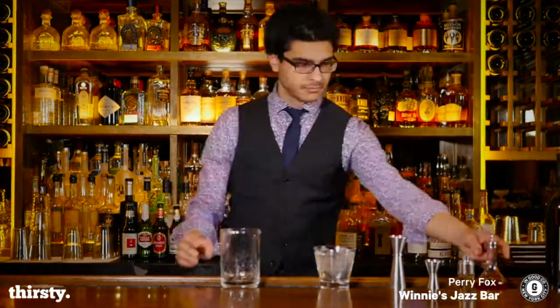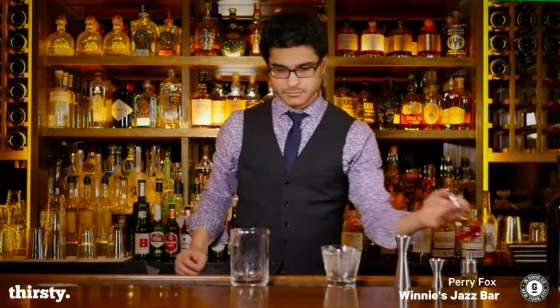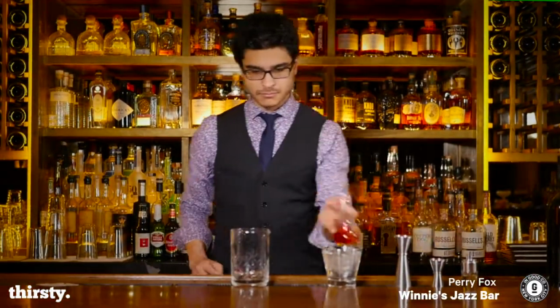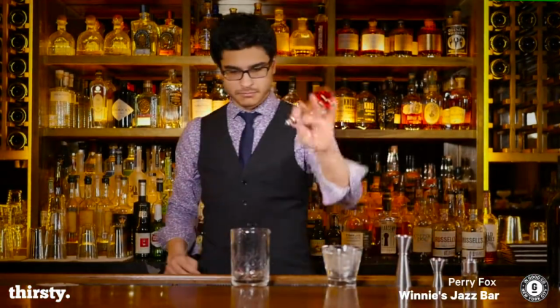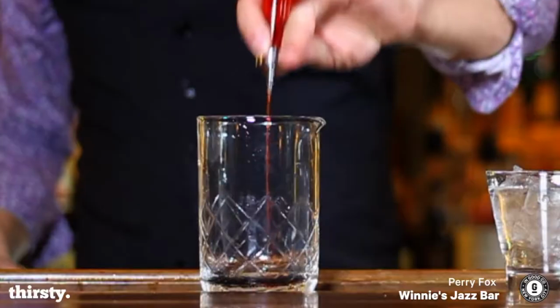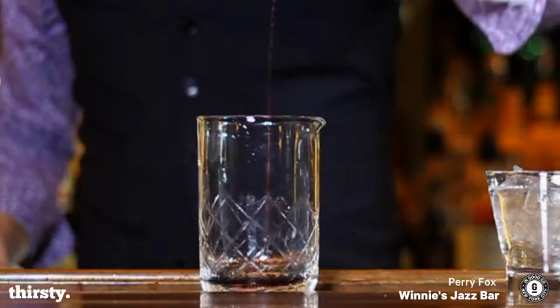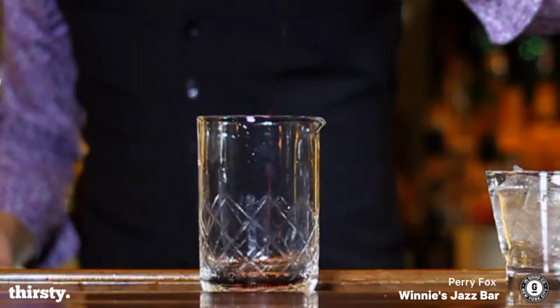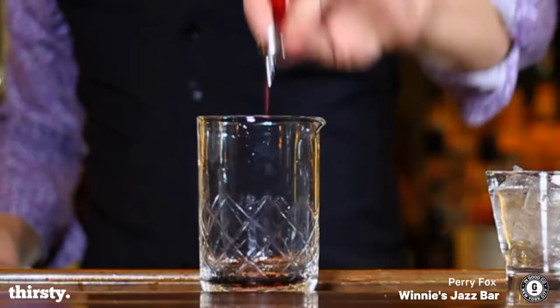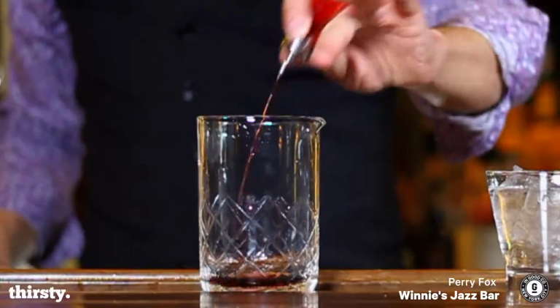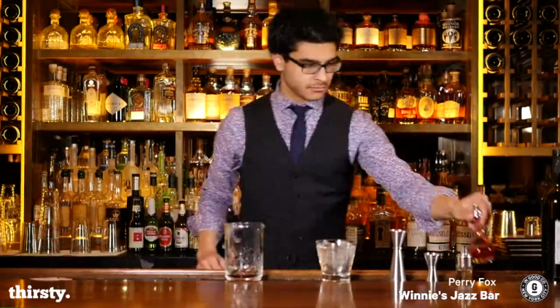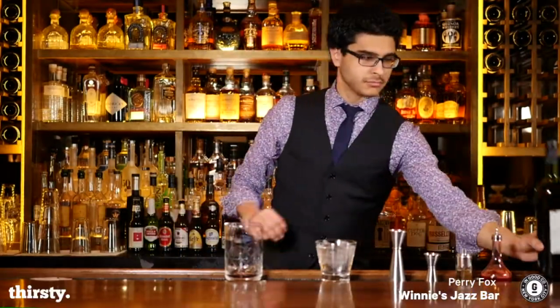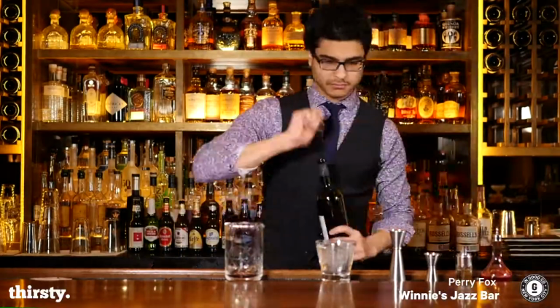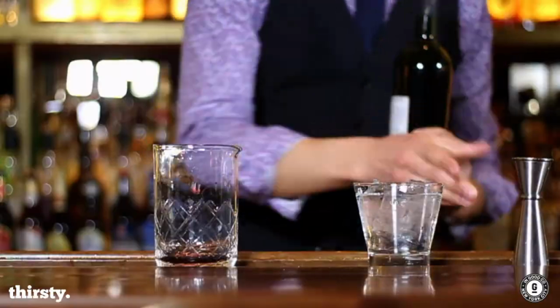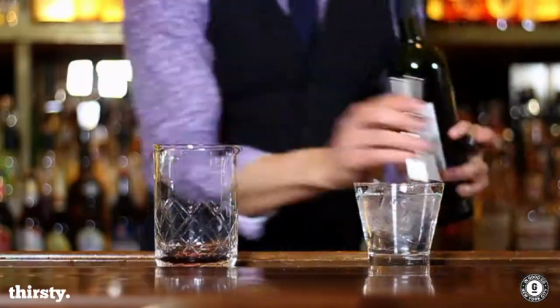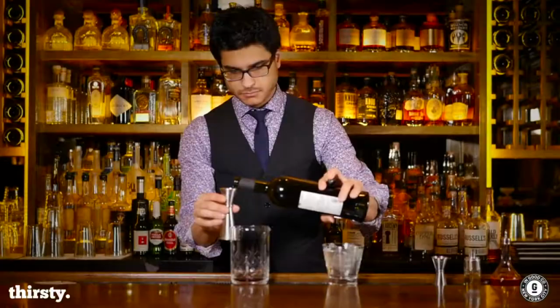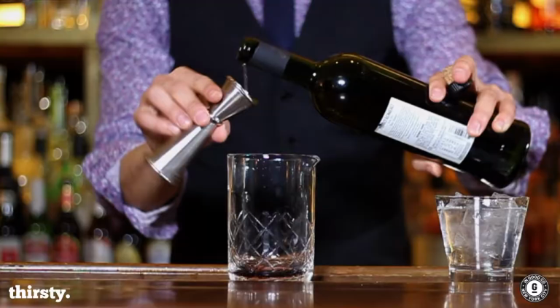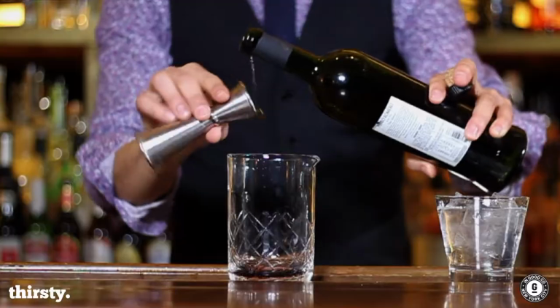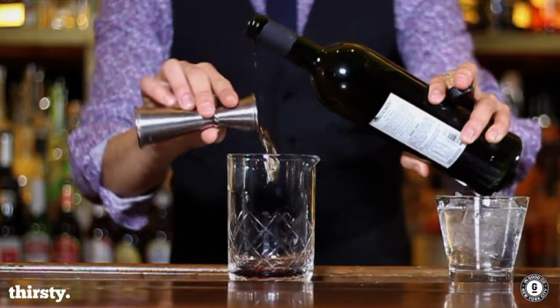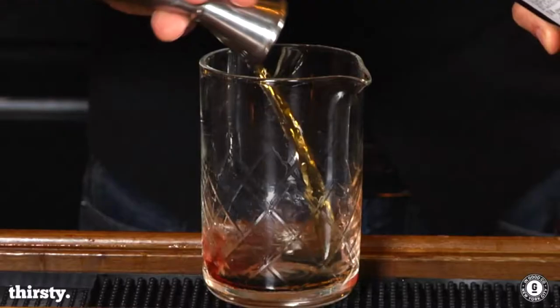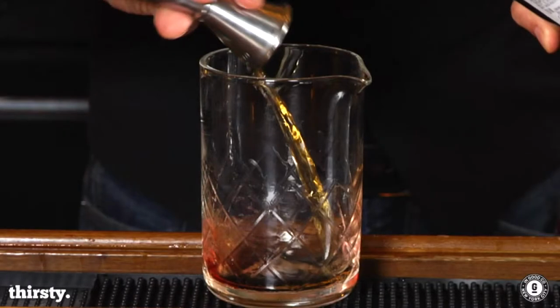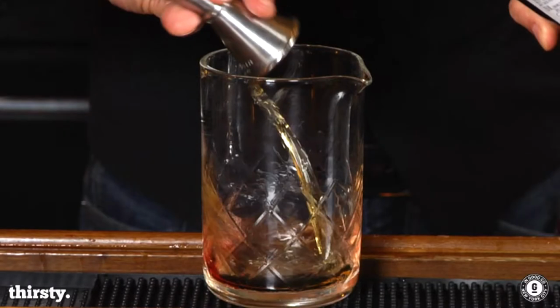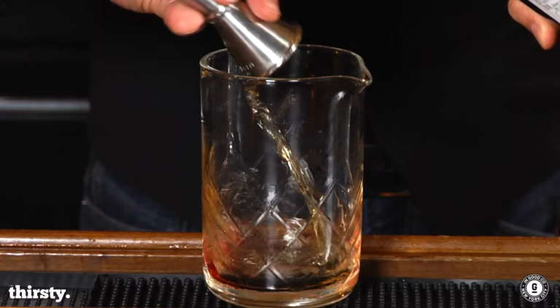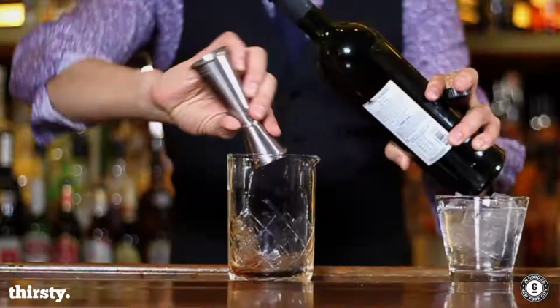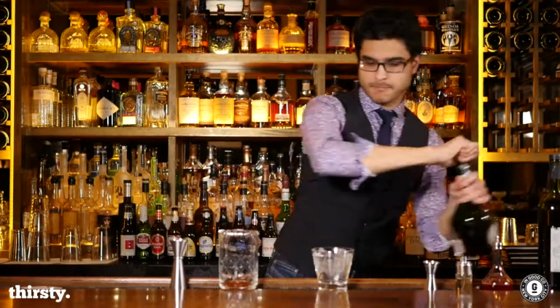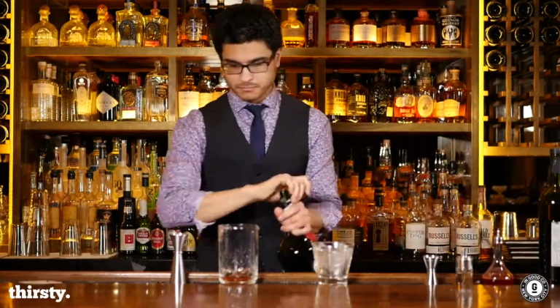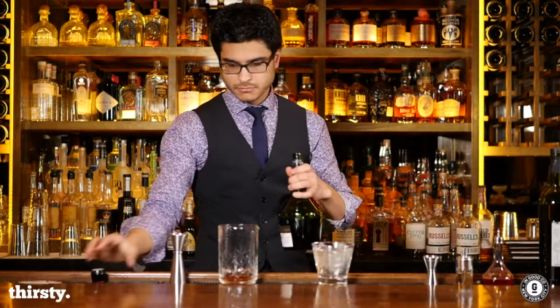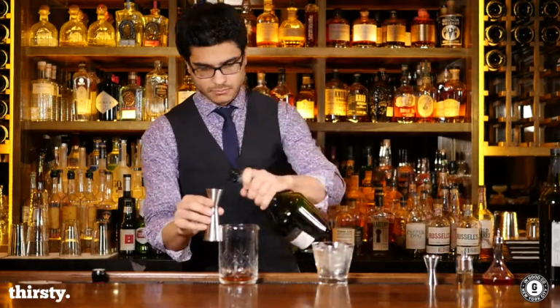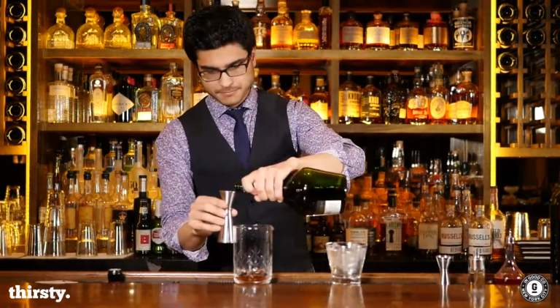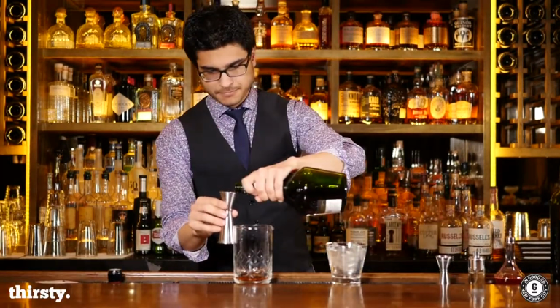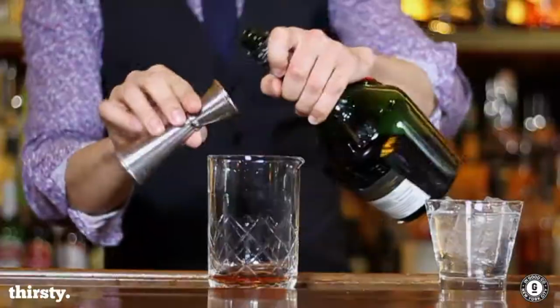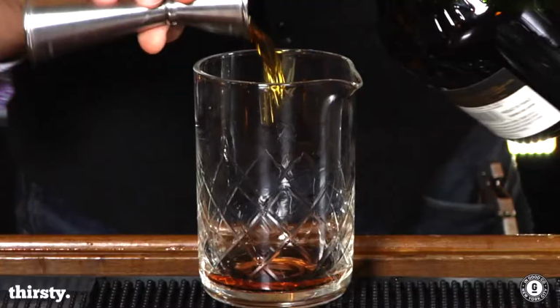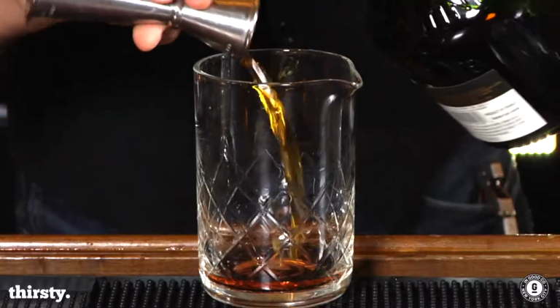Hi, this is Perry Fox with InGoodCompany. I work at Winnie's Jazz Bar in the Refinery Hotel, and this cocktail is called the Corduroy Sazerac.